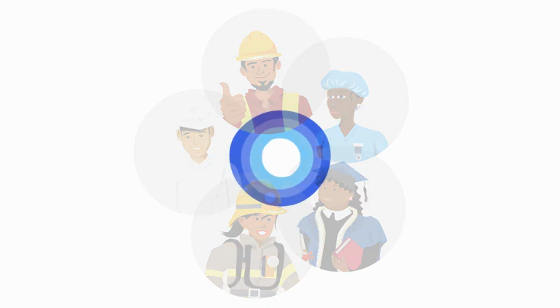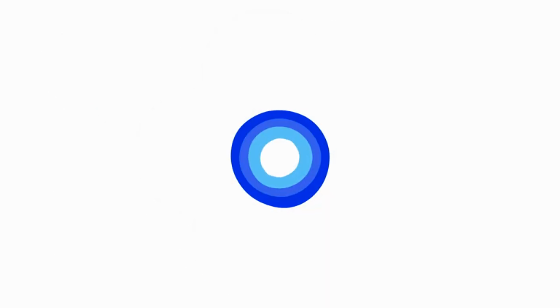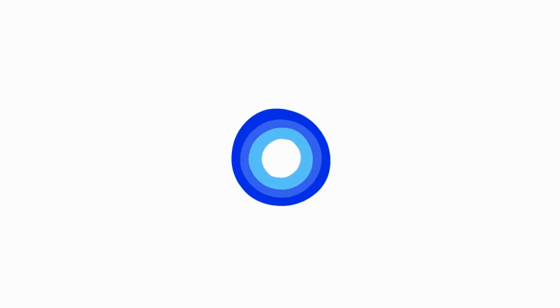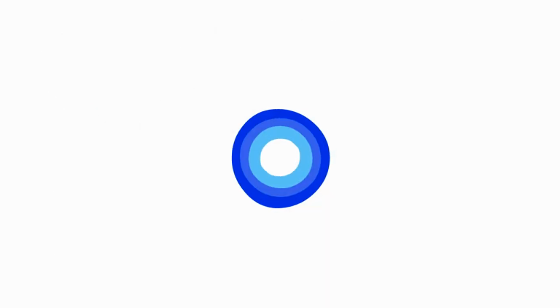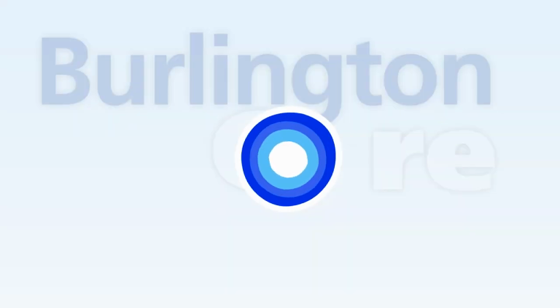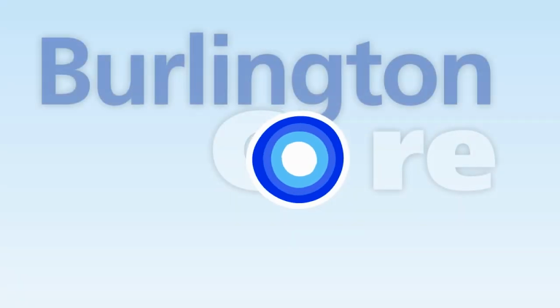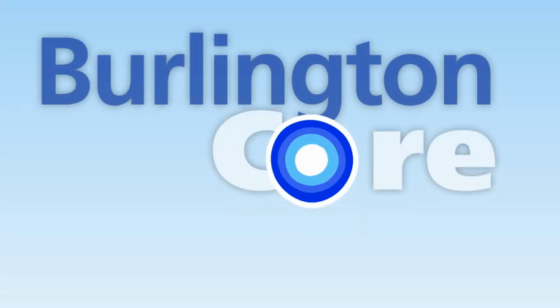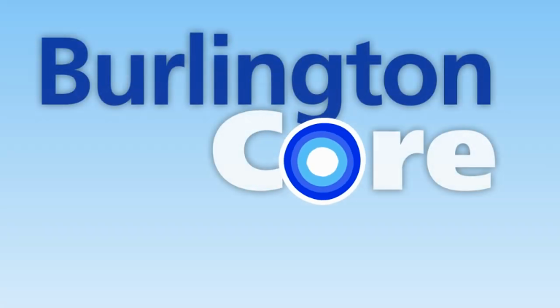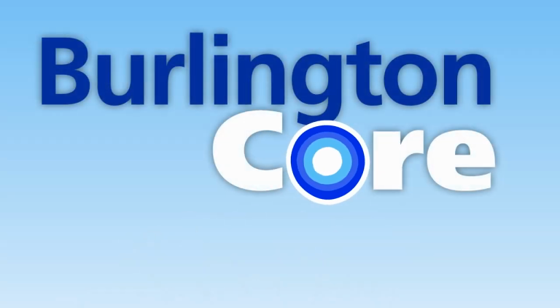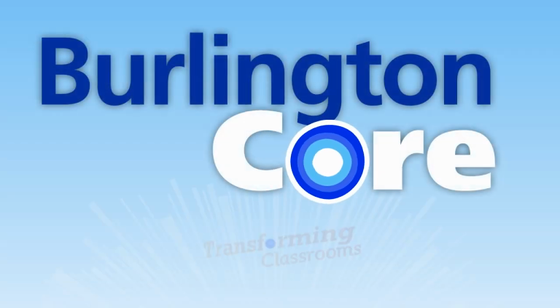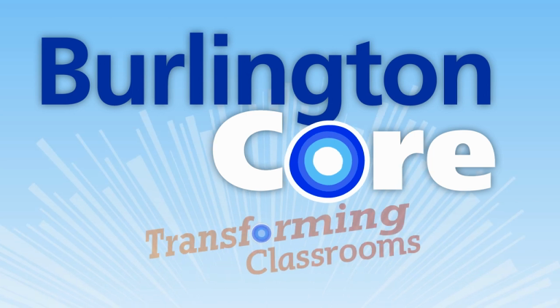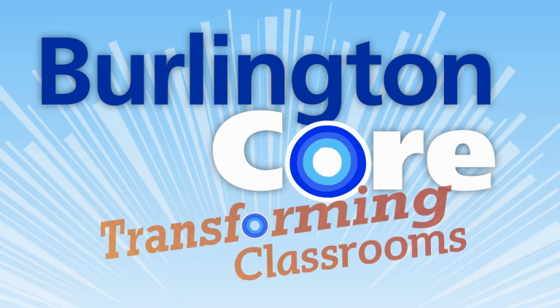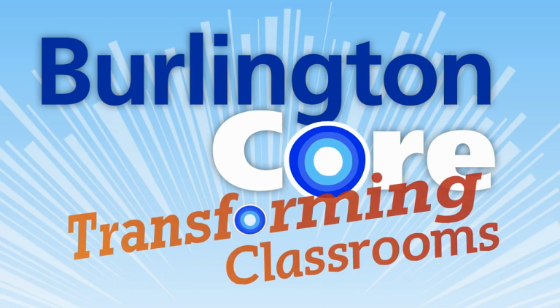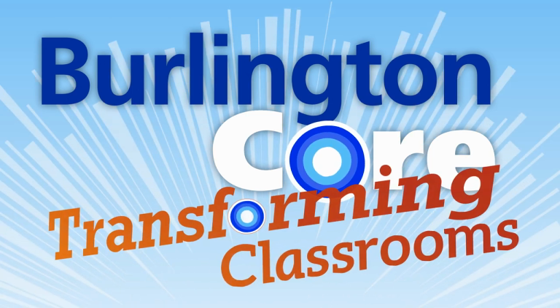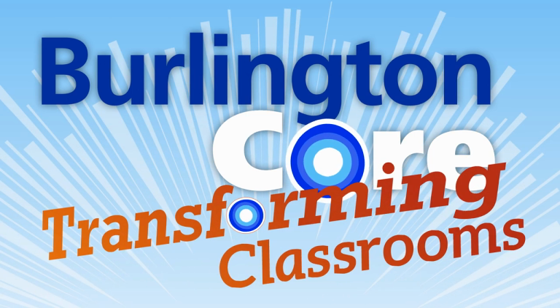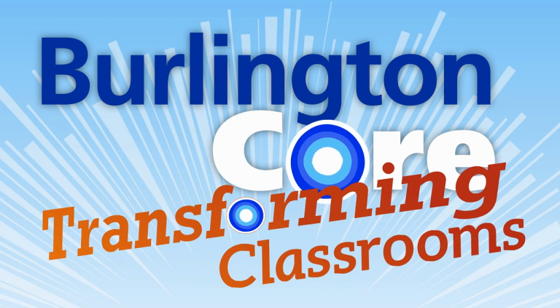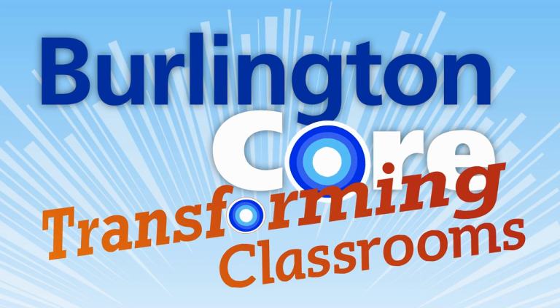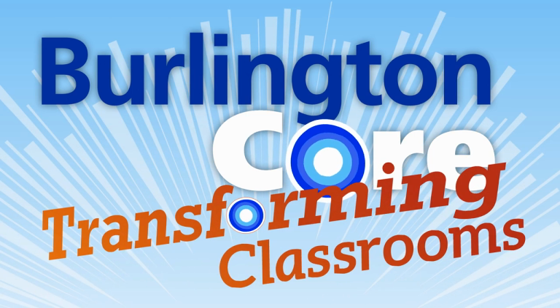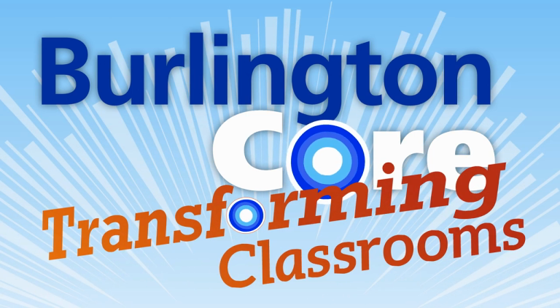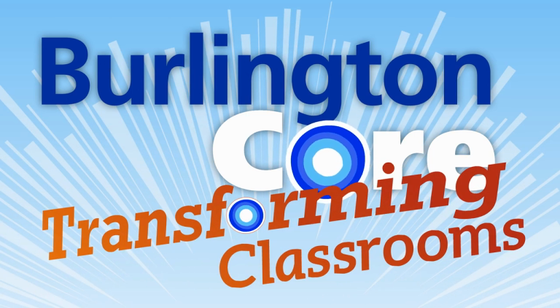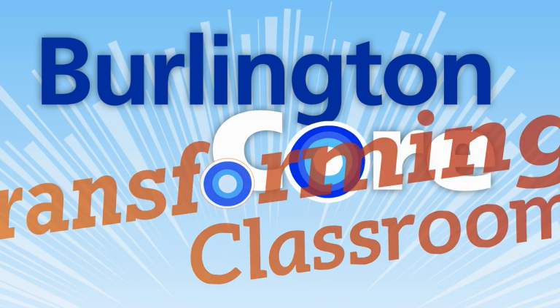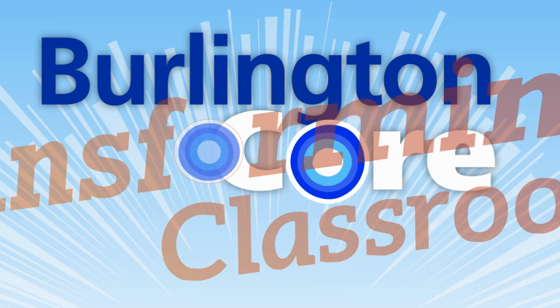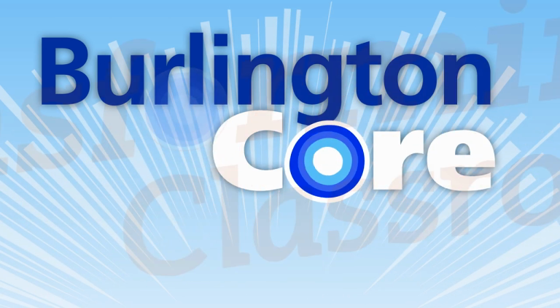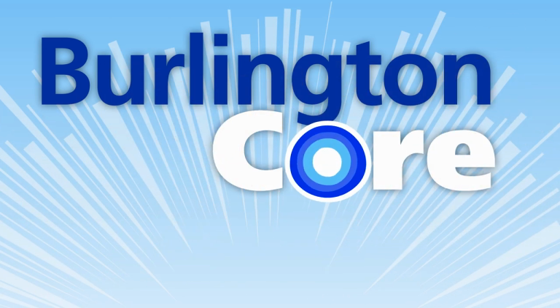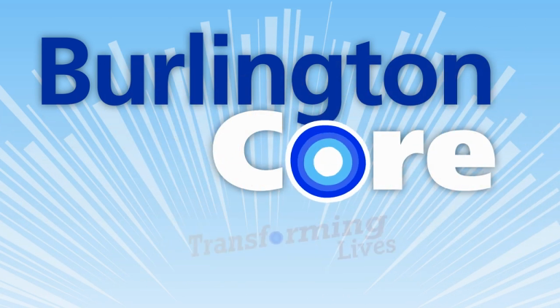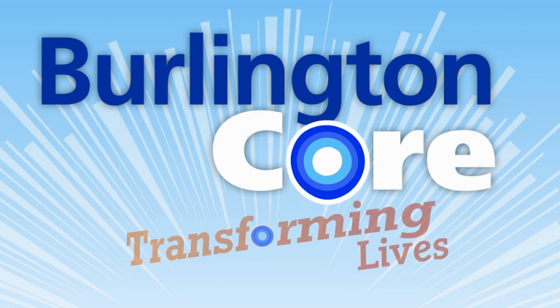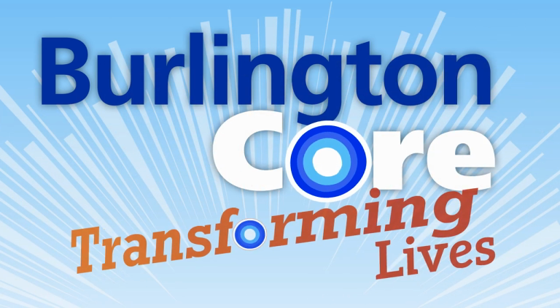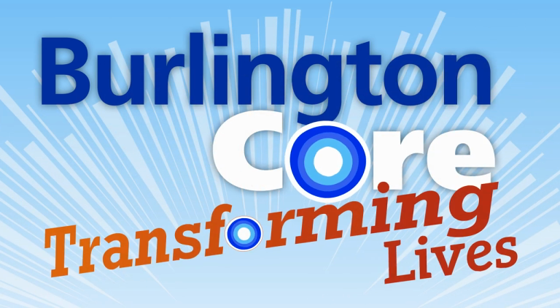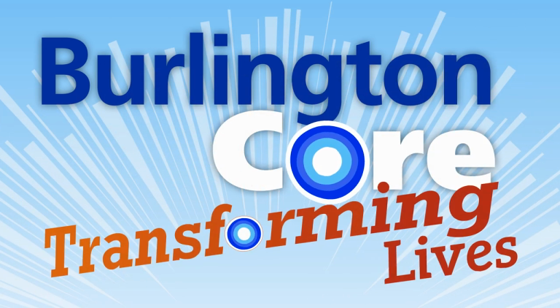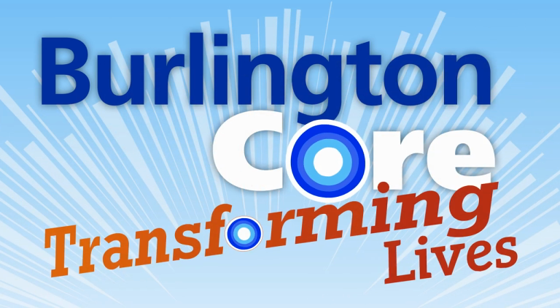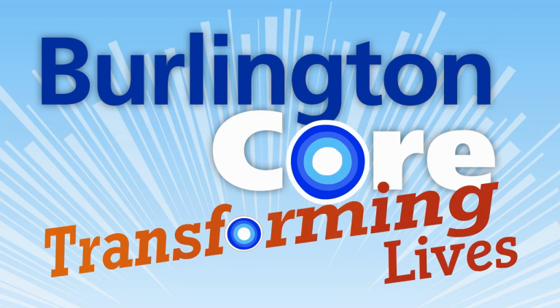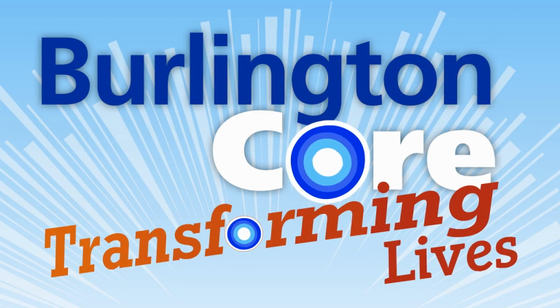Burlington Core. Transforming classrooms. Transforming lives.